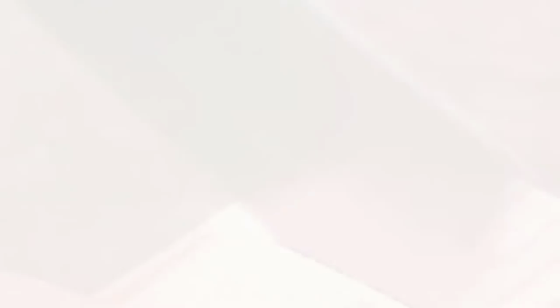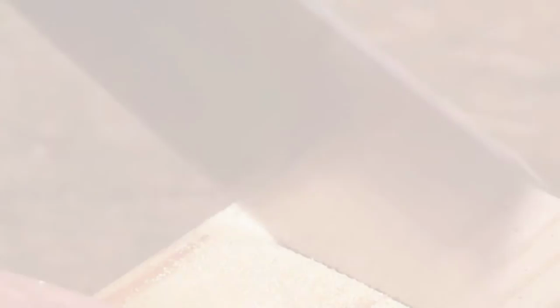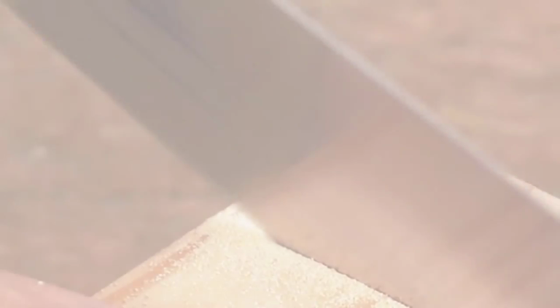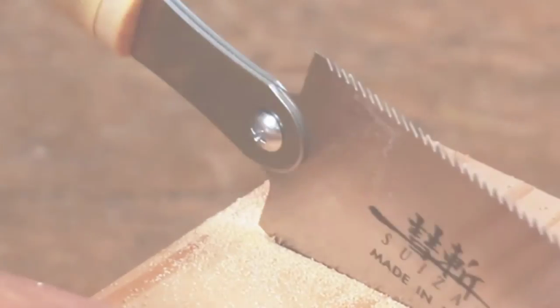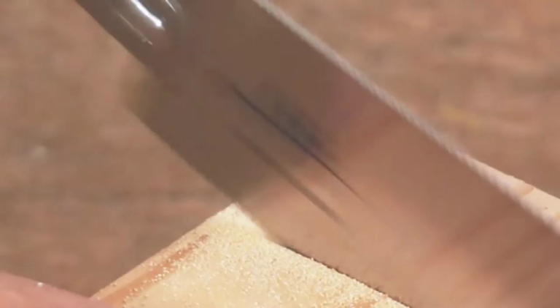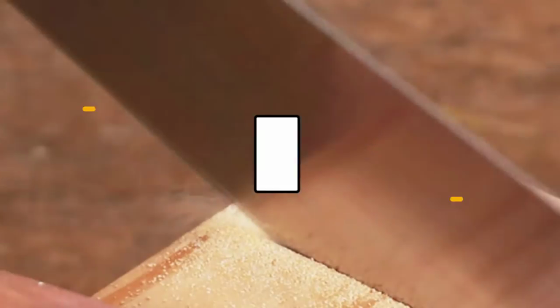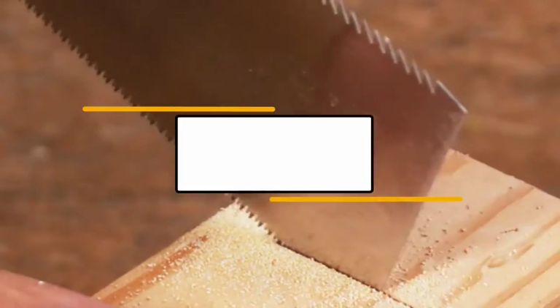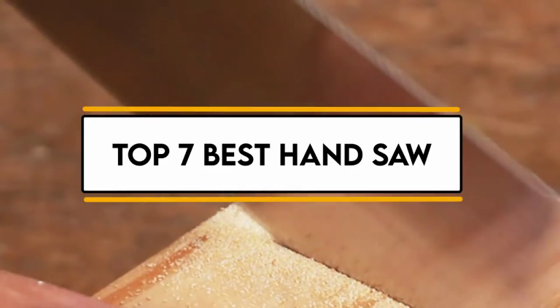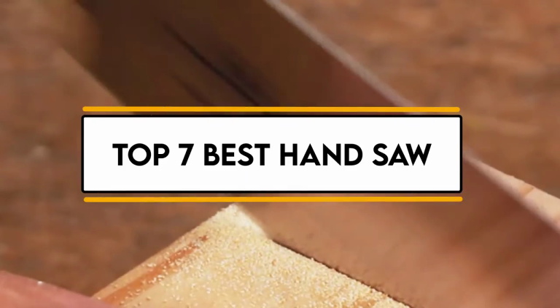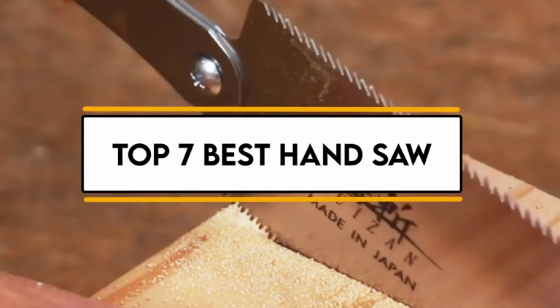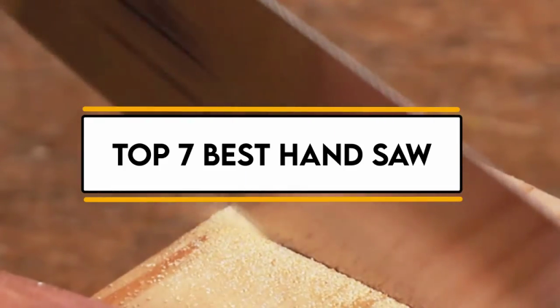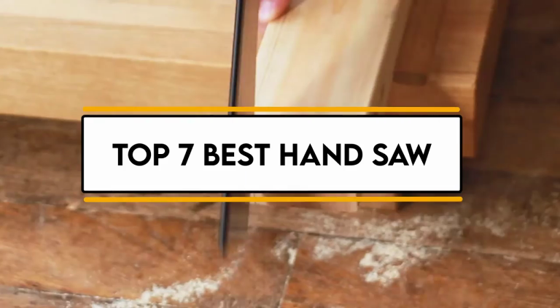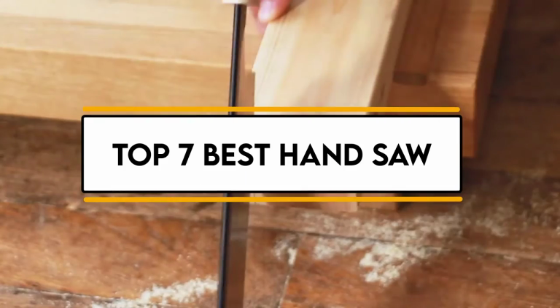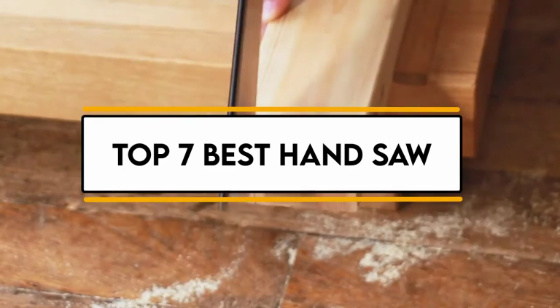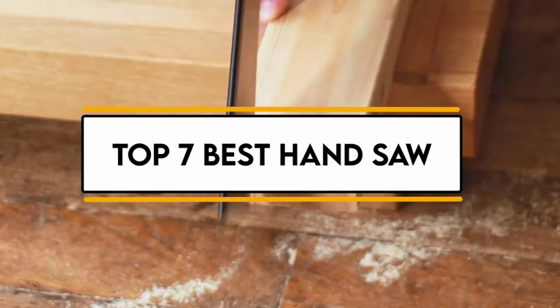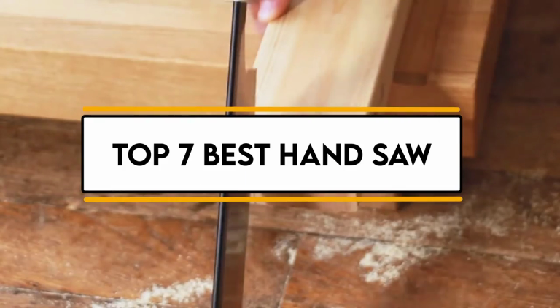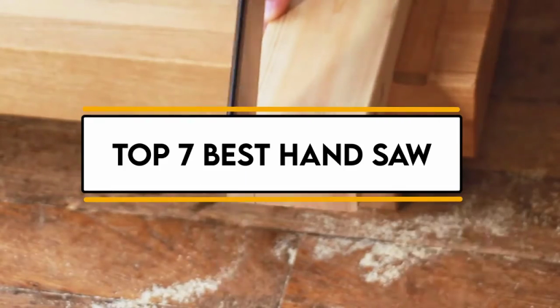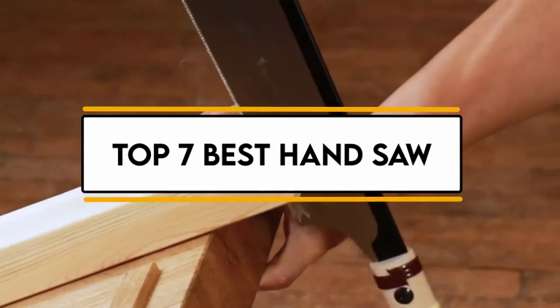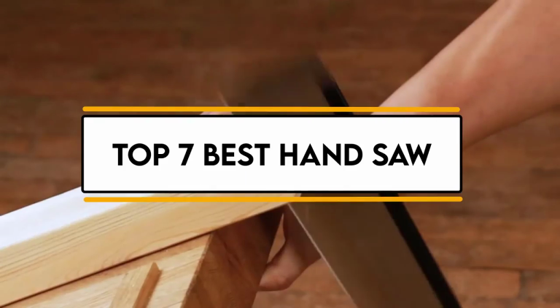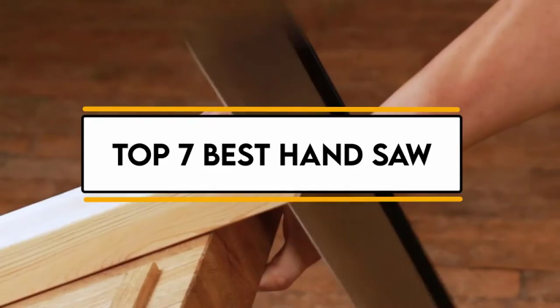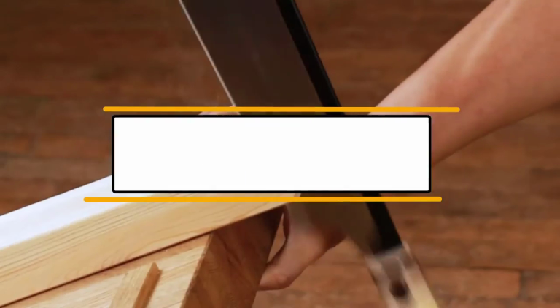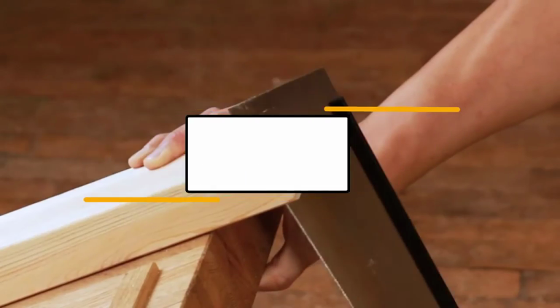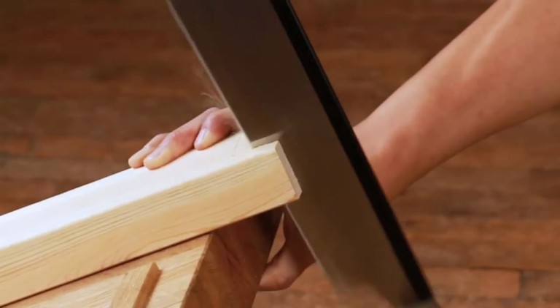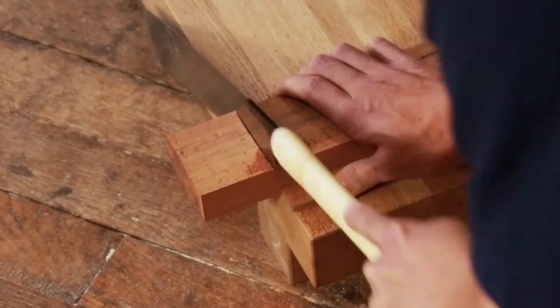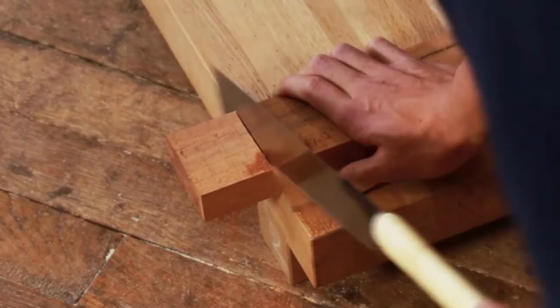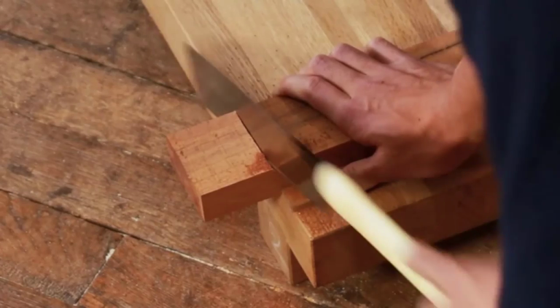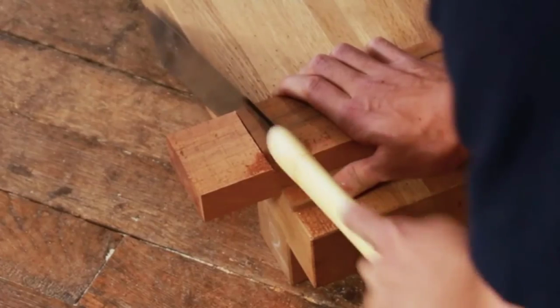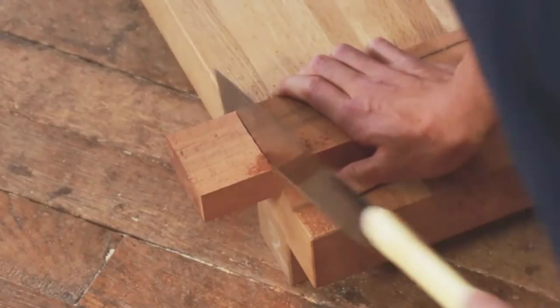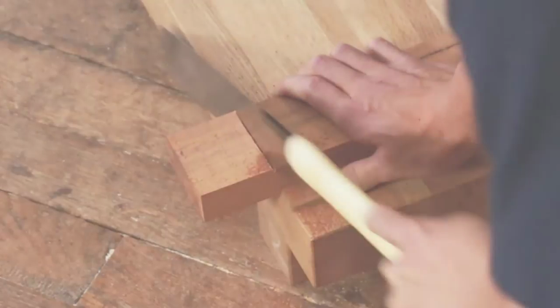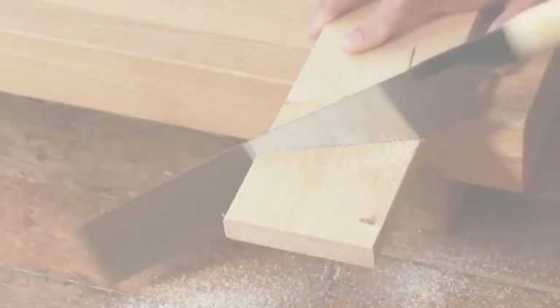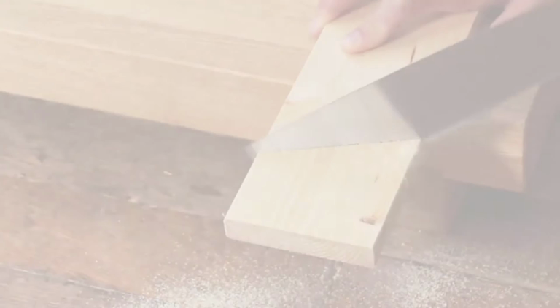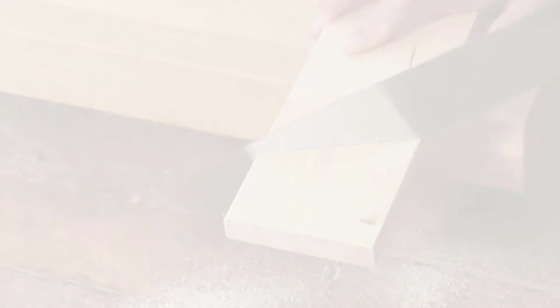In this video, we will discuss the top 7 best hand saws. So let's get started.